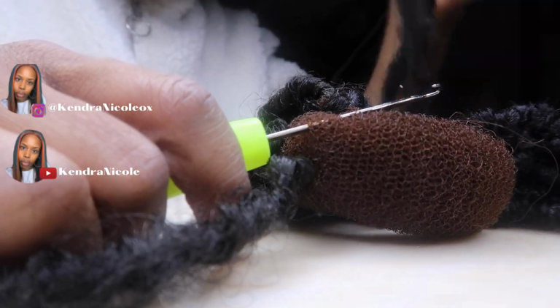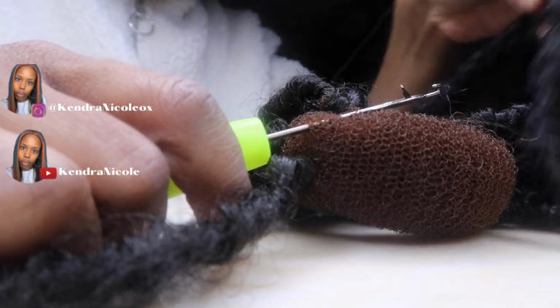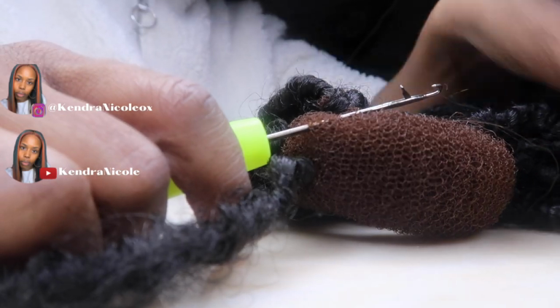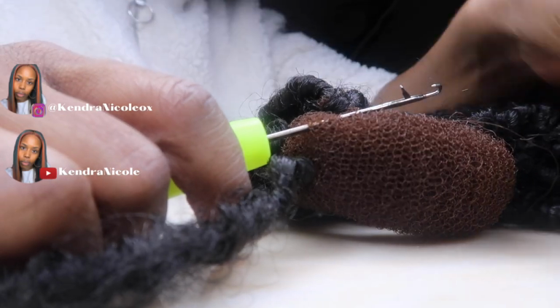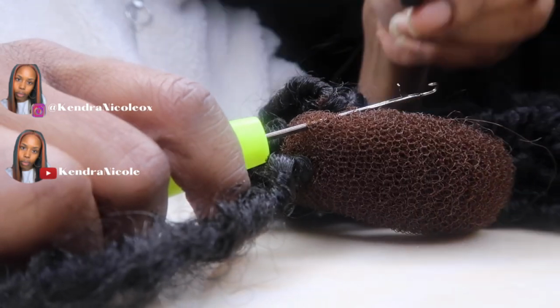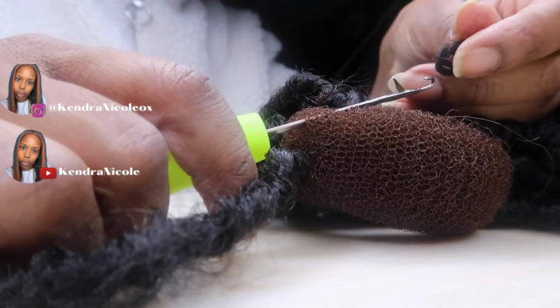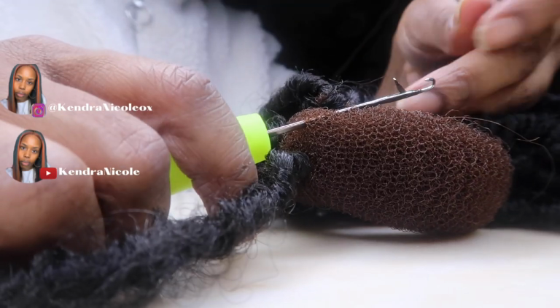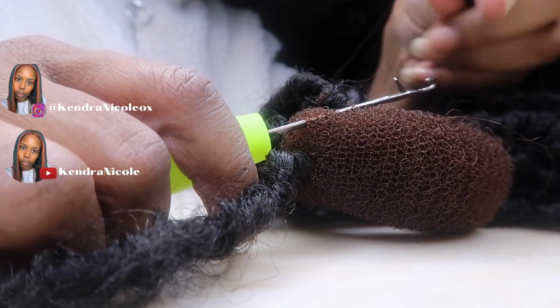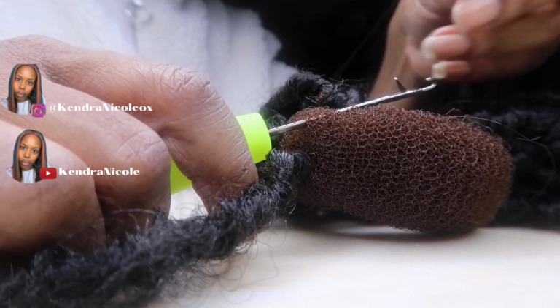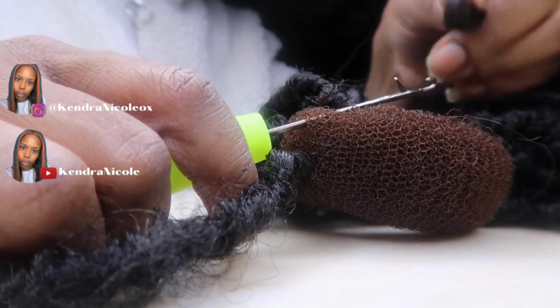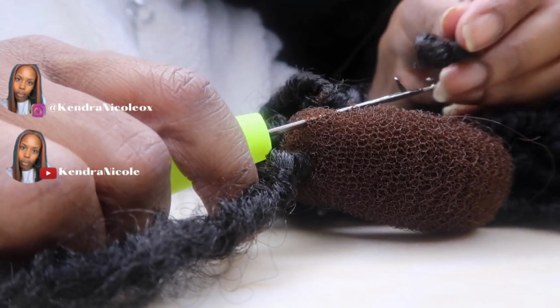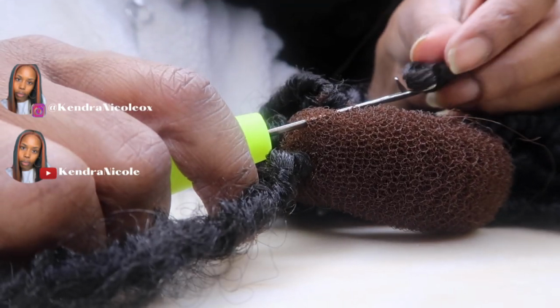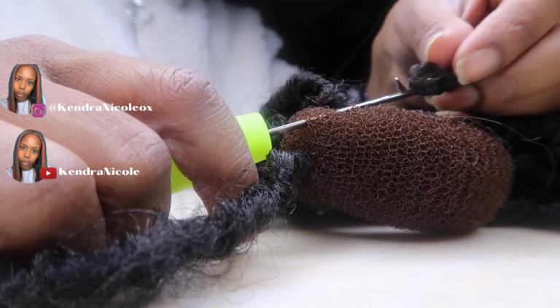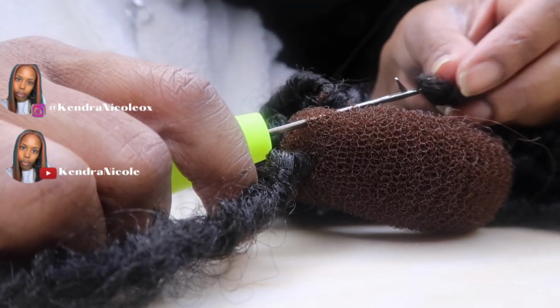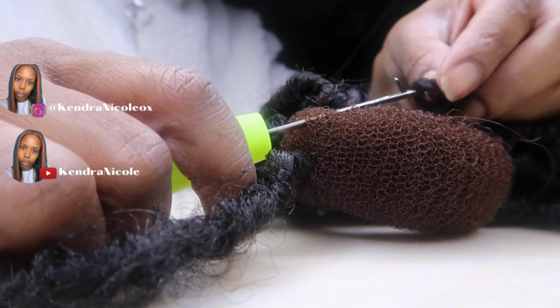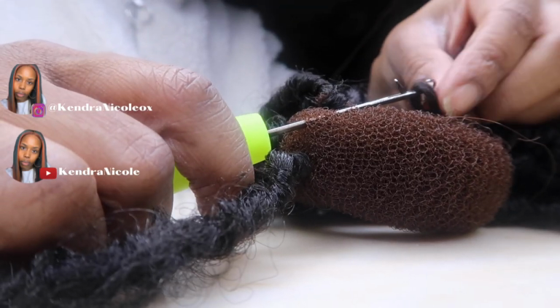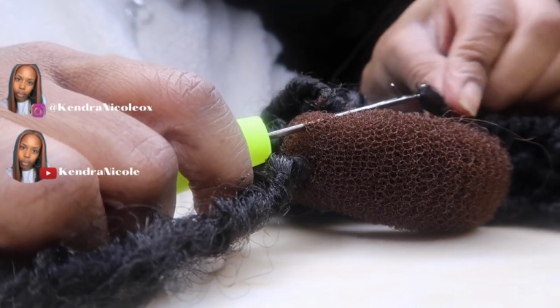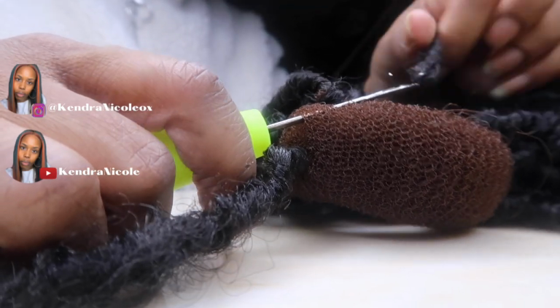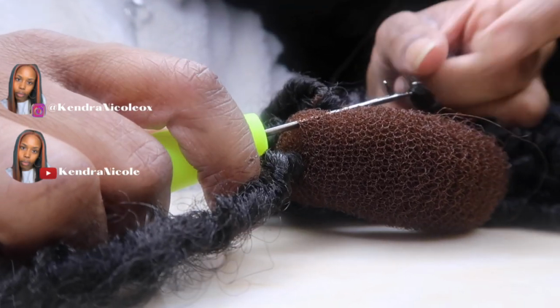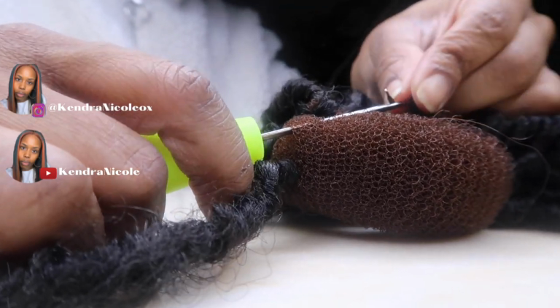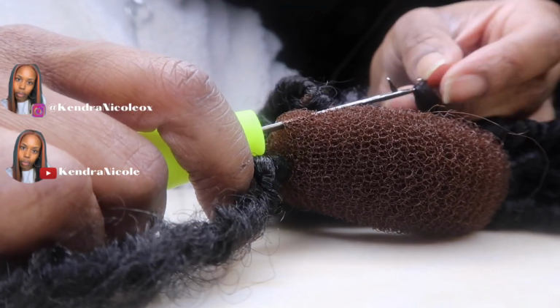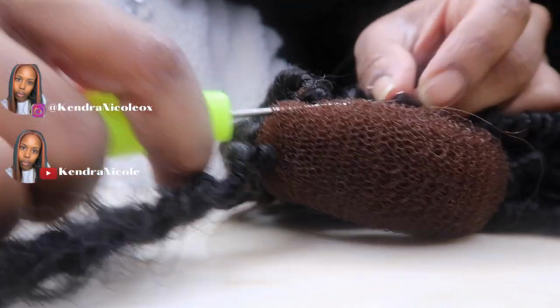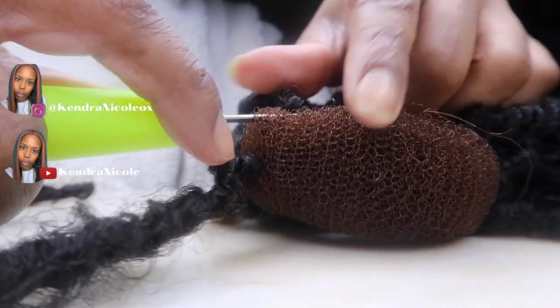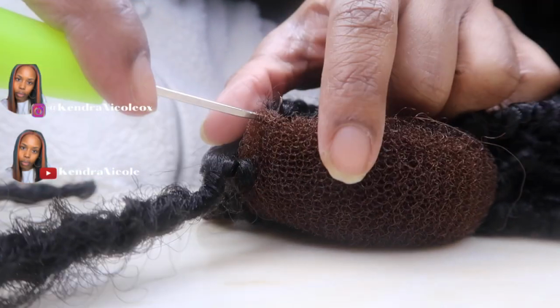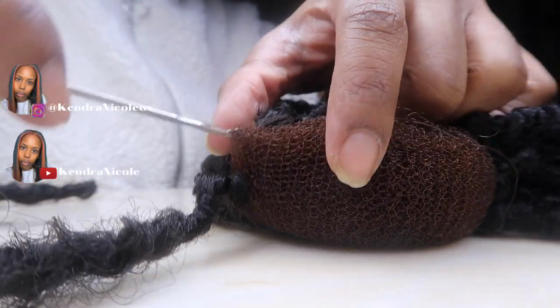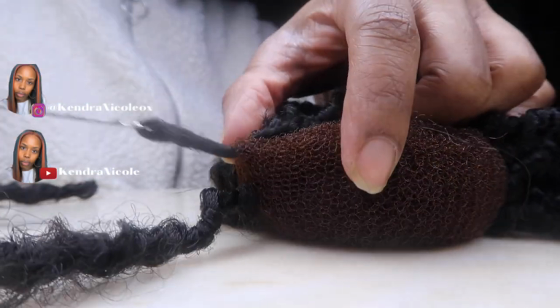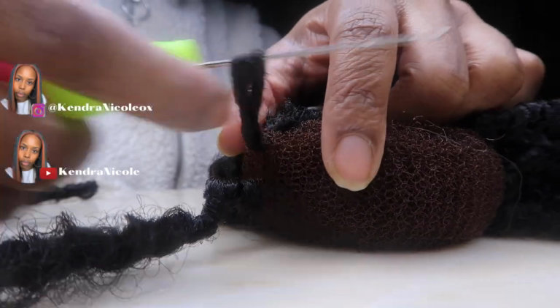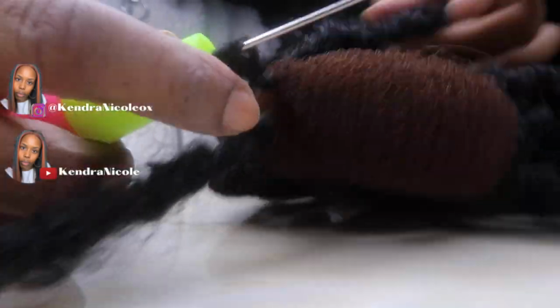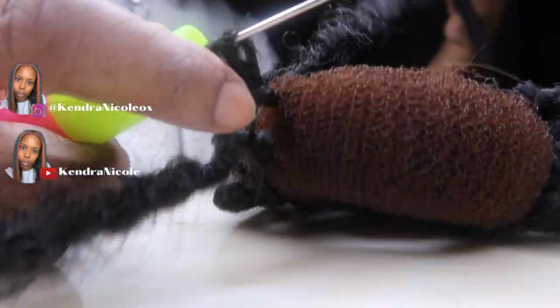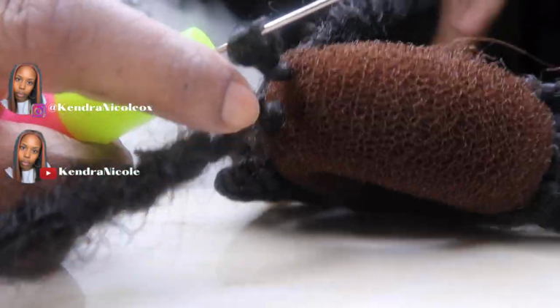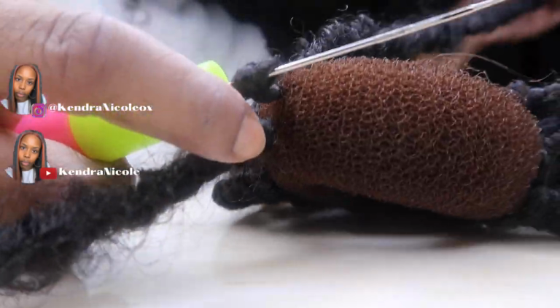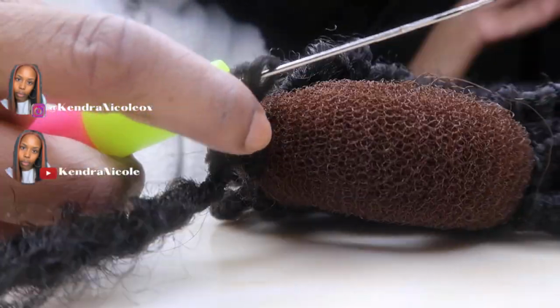If you guys want to see me make more ponytails on my channel, let me know down below in the comments as well and I will get them done for you.